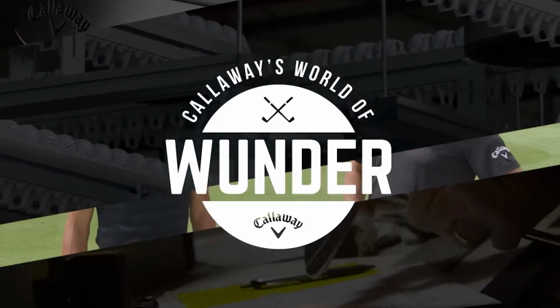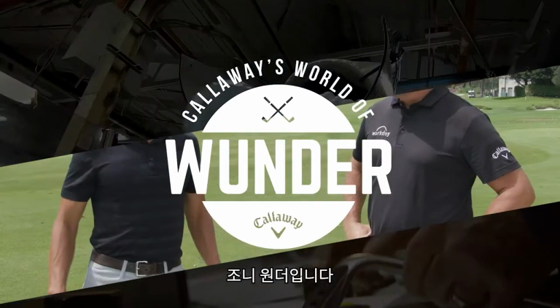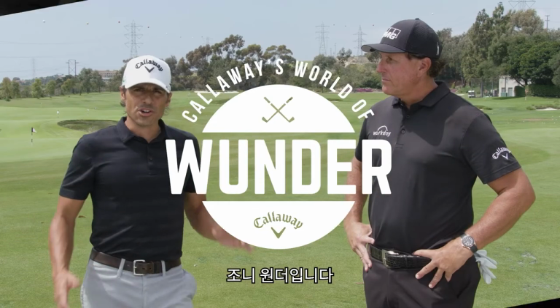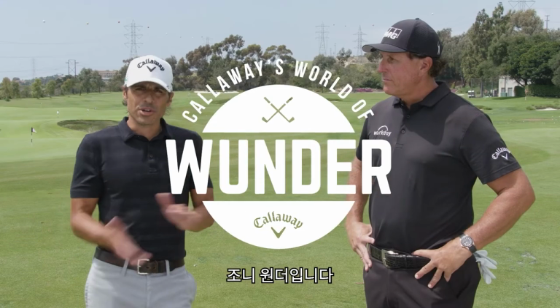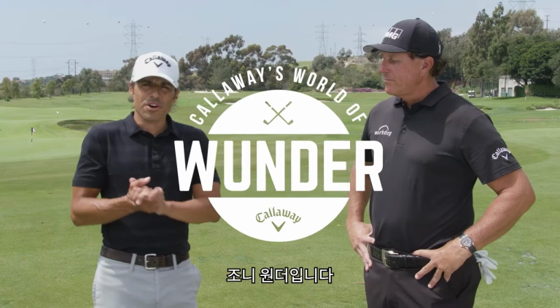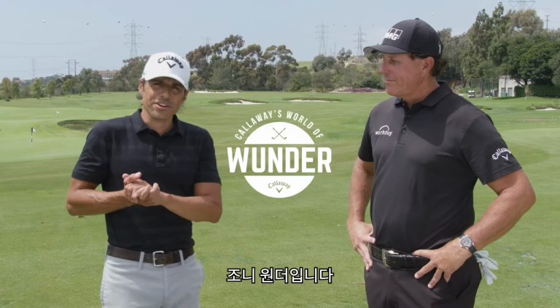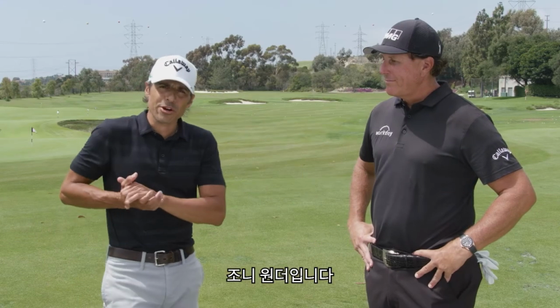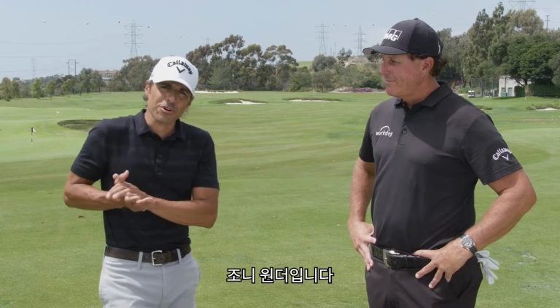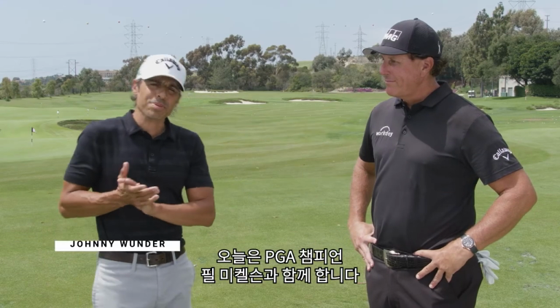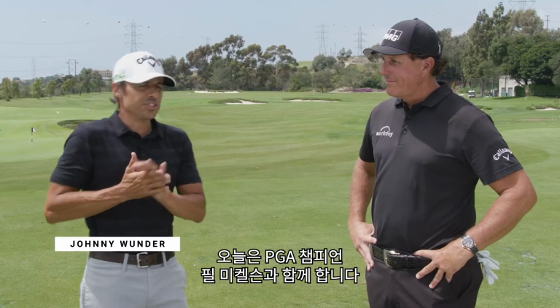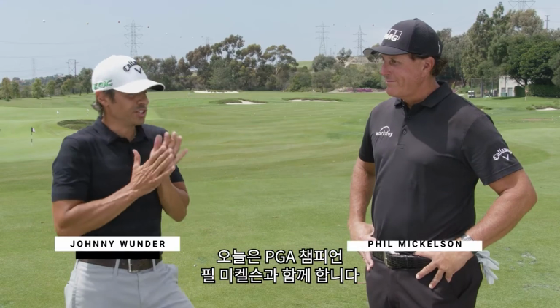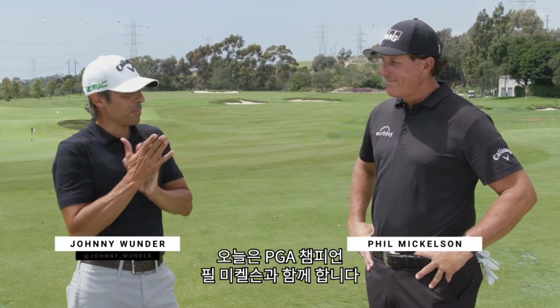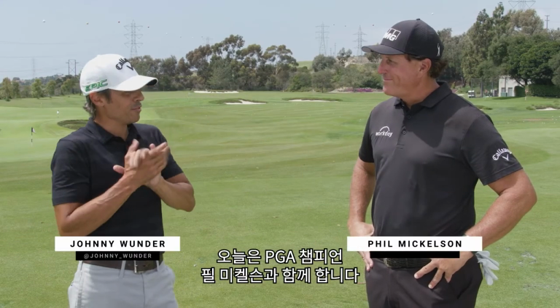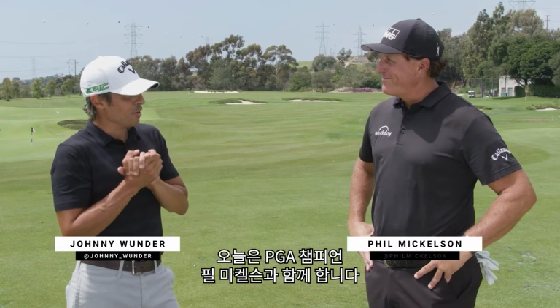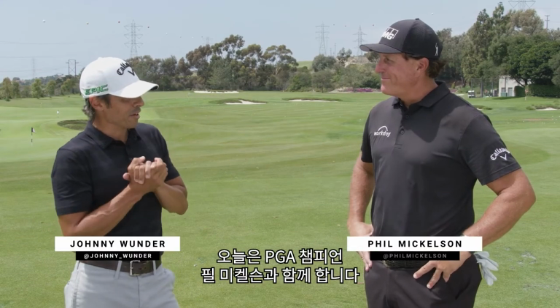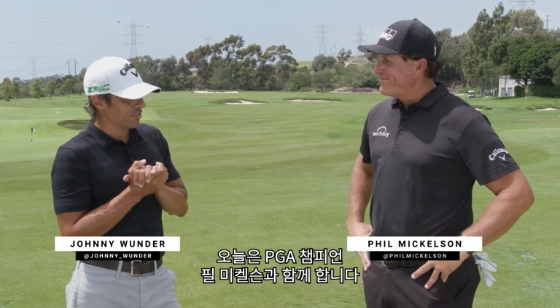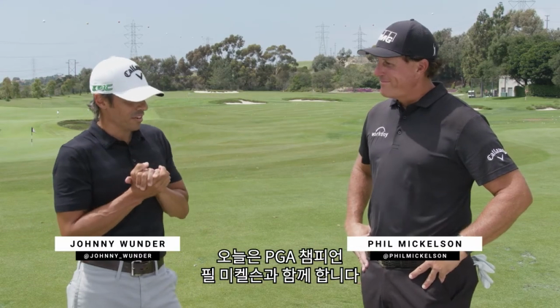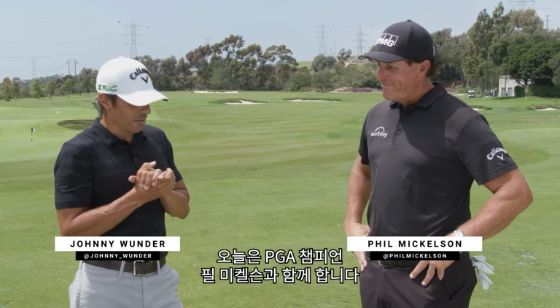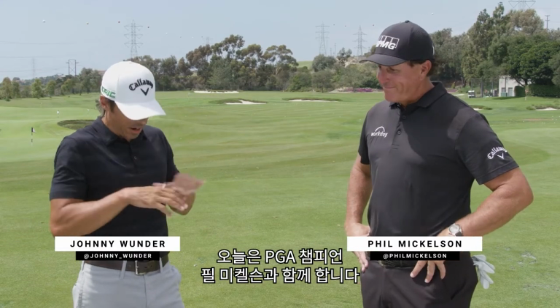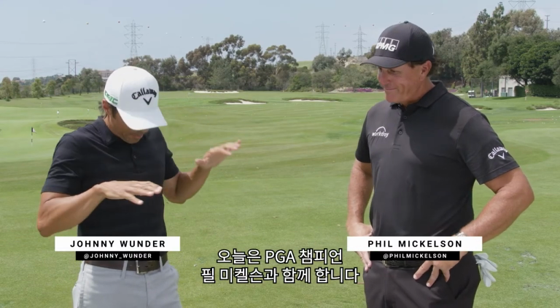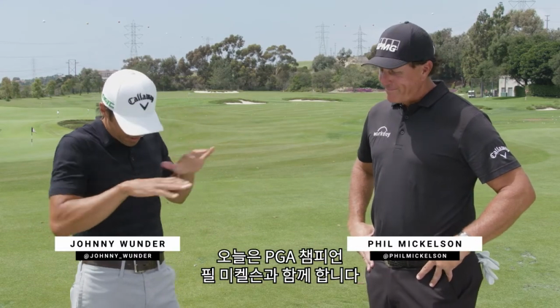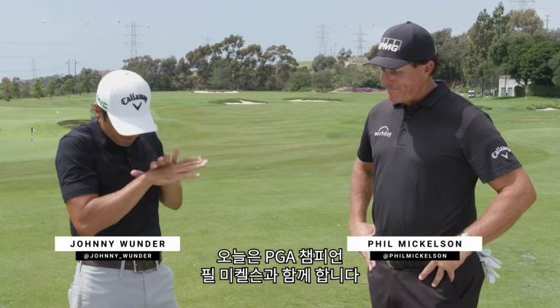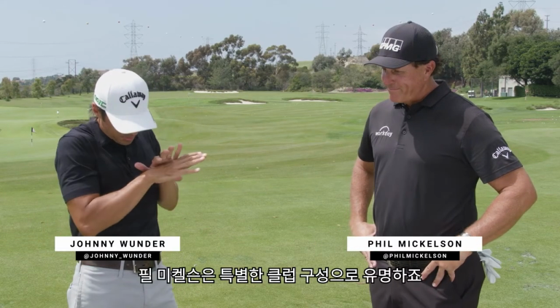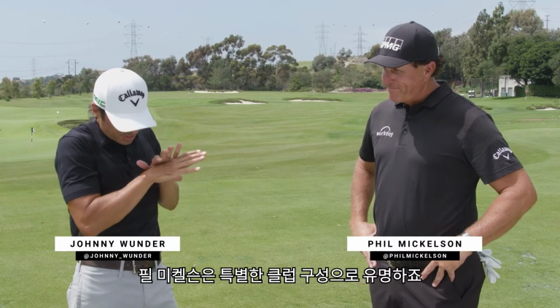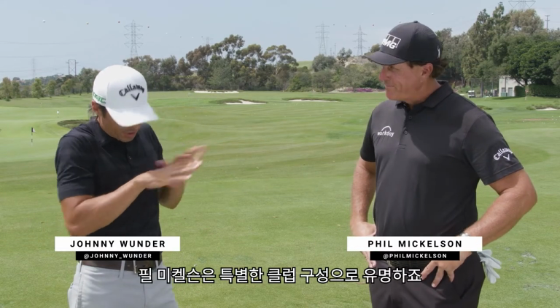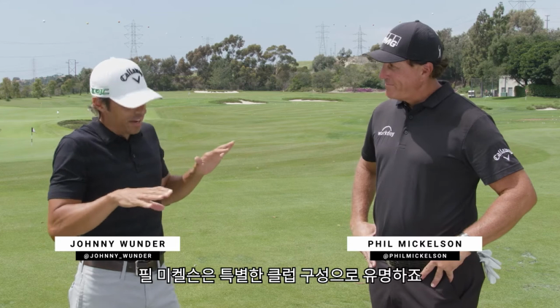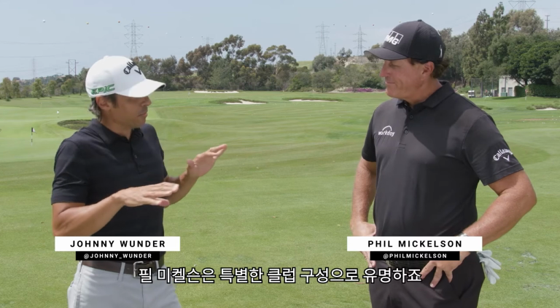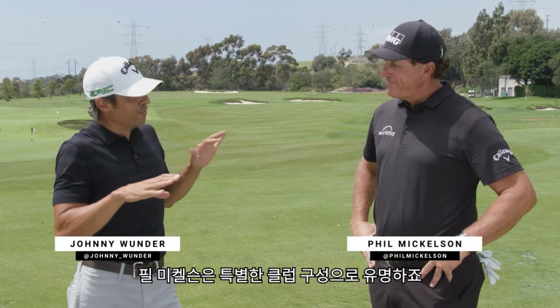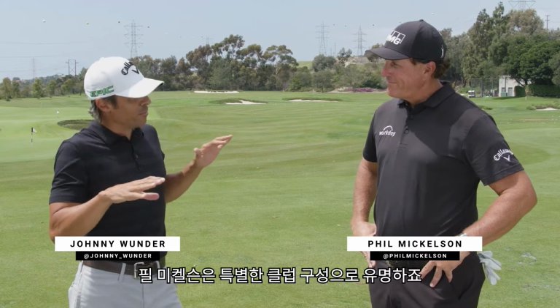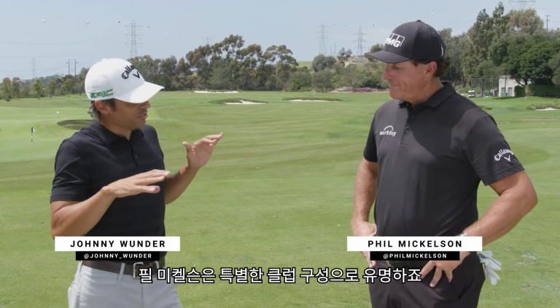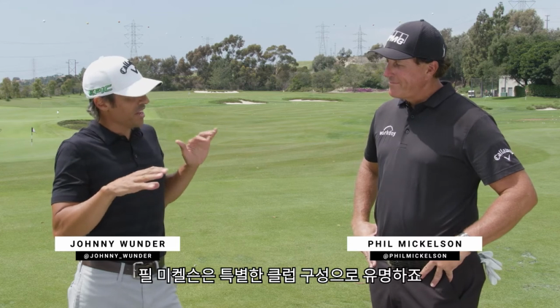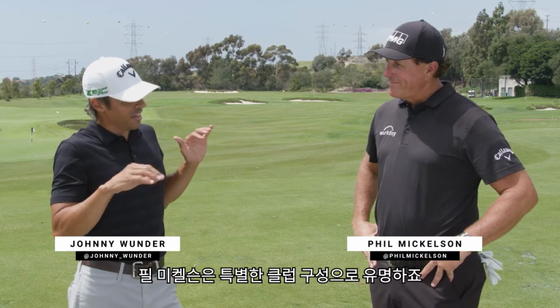Johnny Wonder here with PGA champion Phil Mickelson. I'm a gearhead, I'm a Phil Mickelson head.